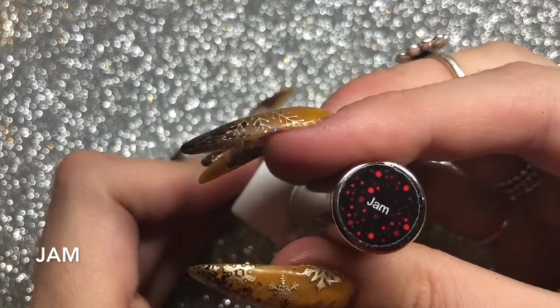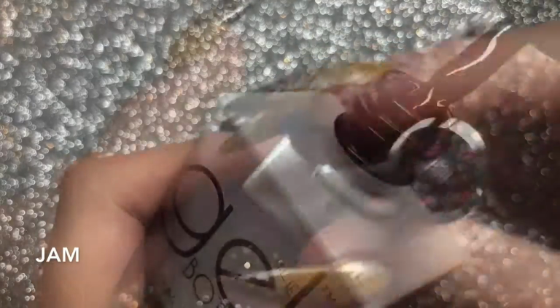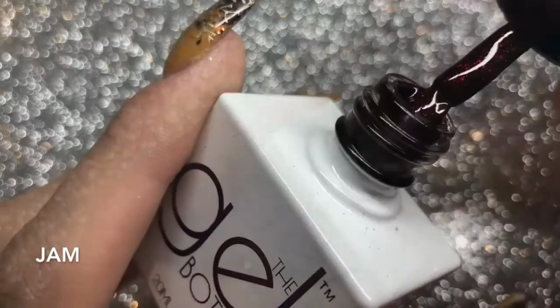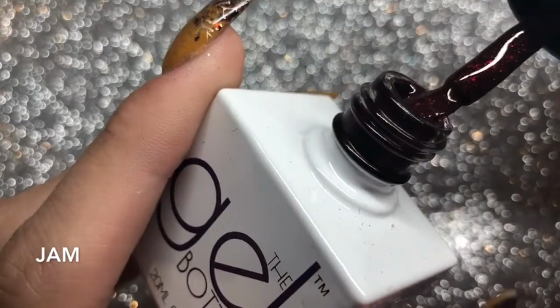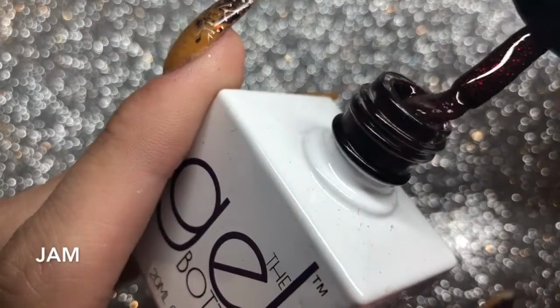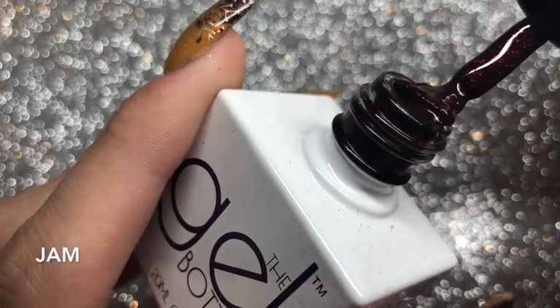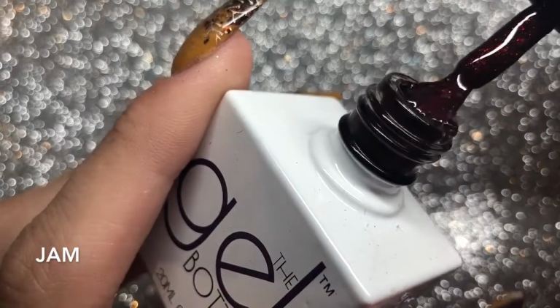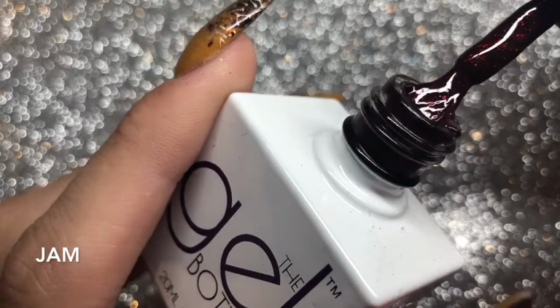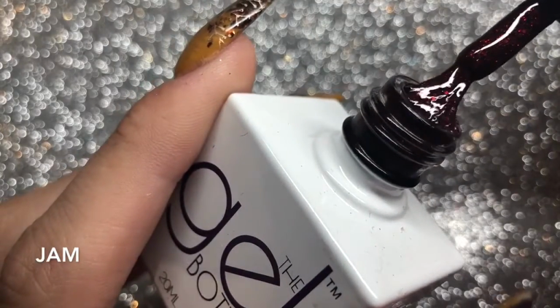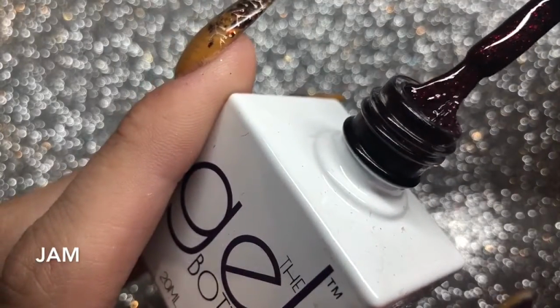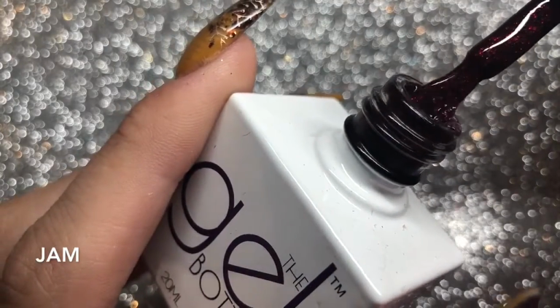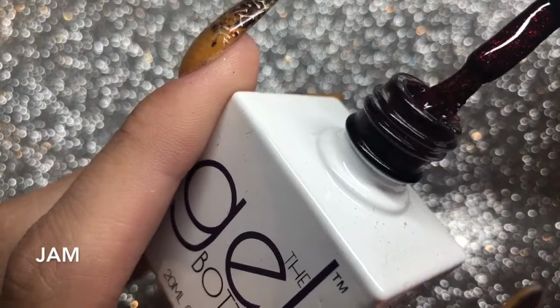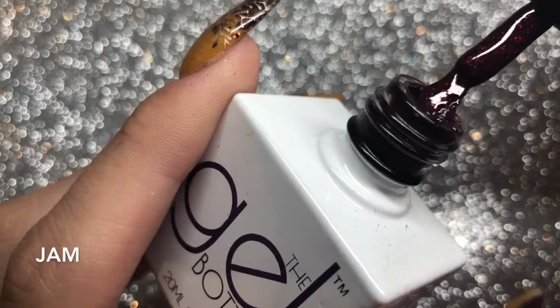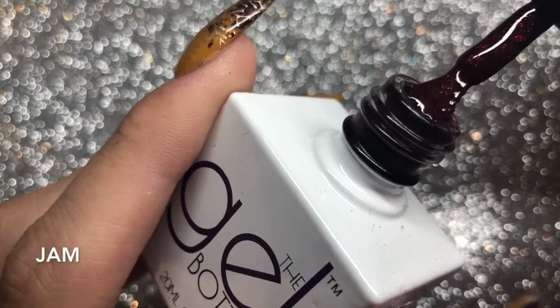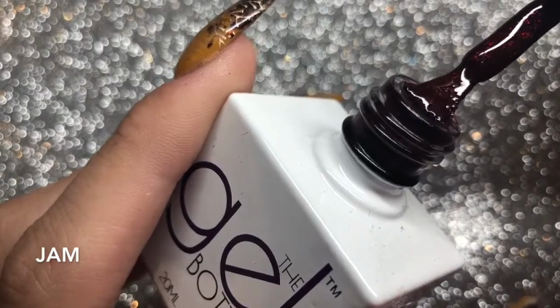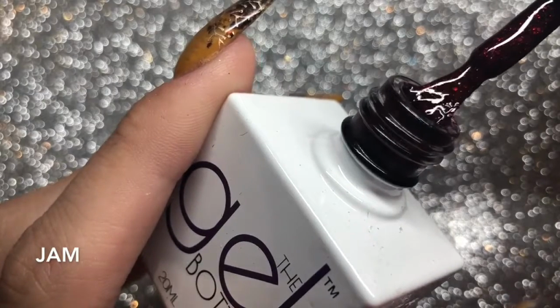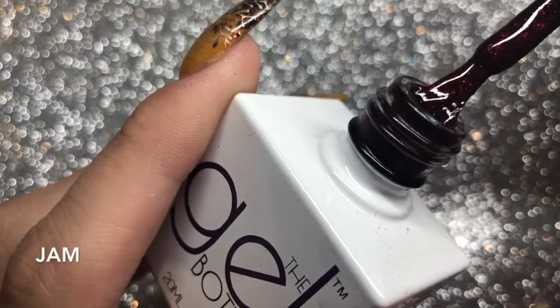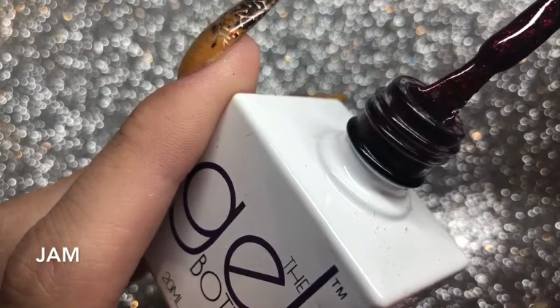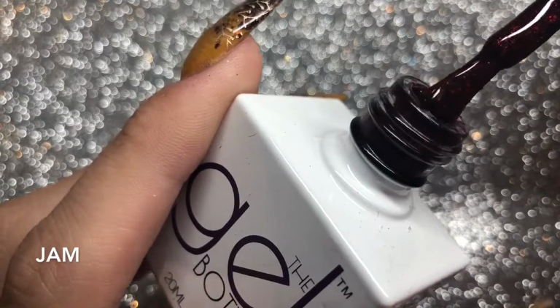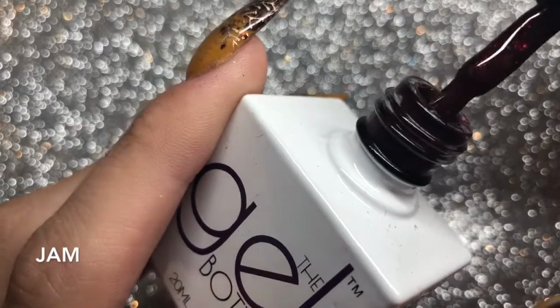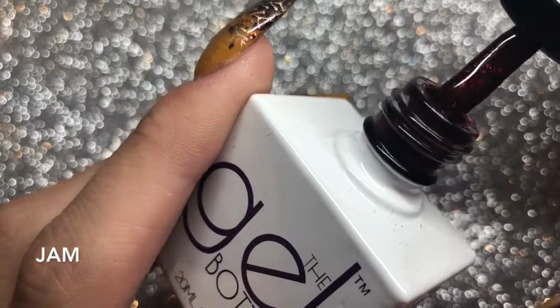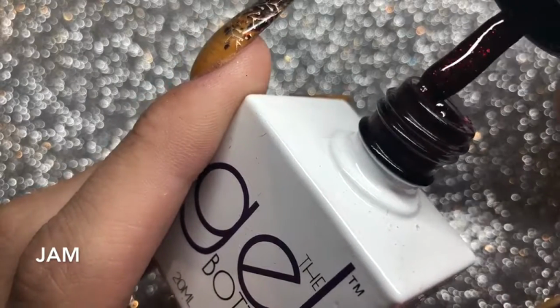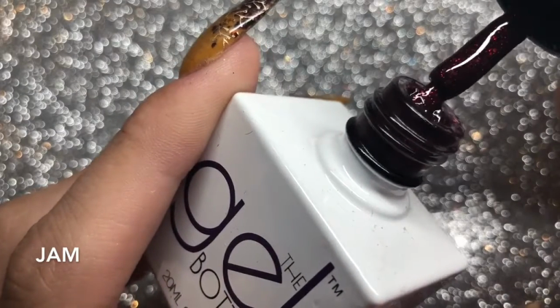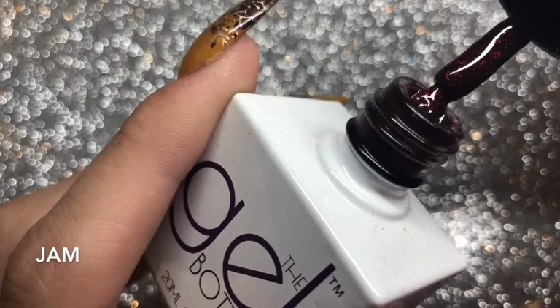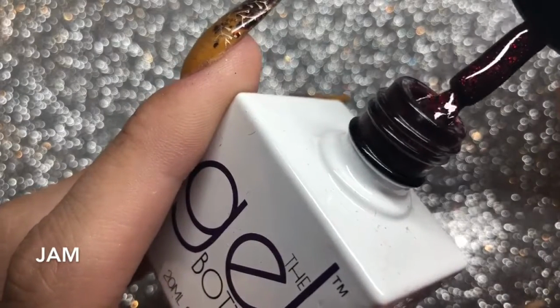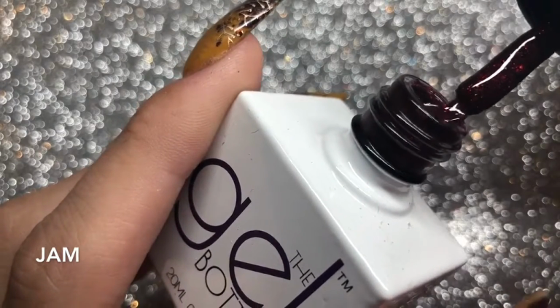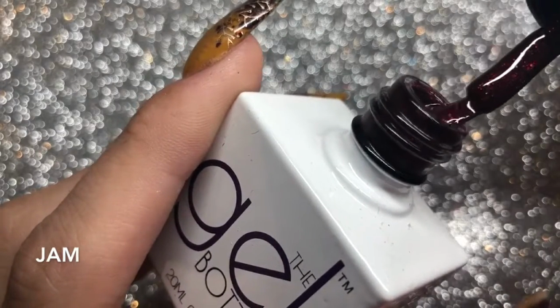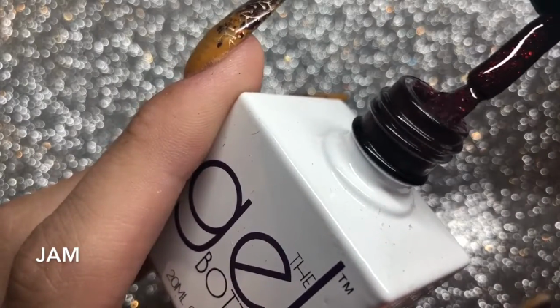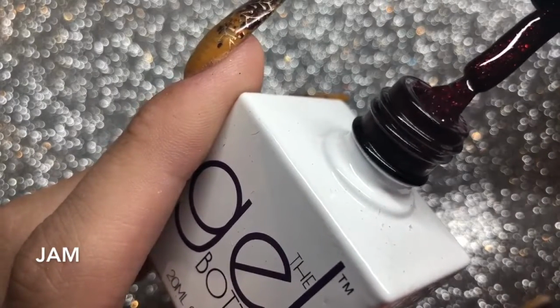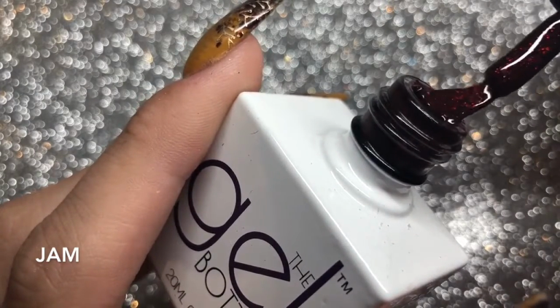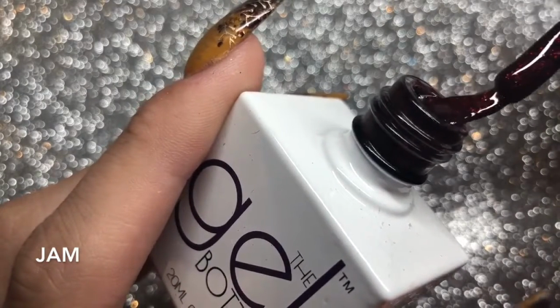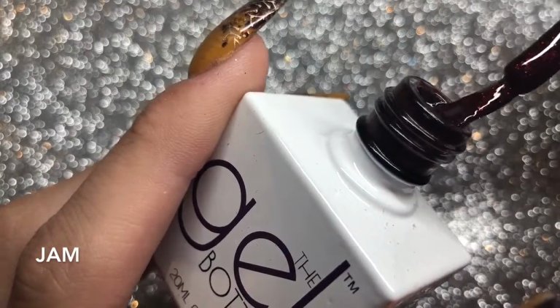Then you've got Jam — this is another gorgeous one. It's got chunky and fine red glitters in it with a dark base. Really beautiful.